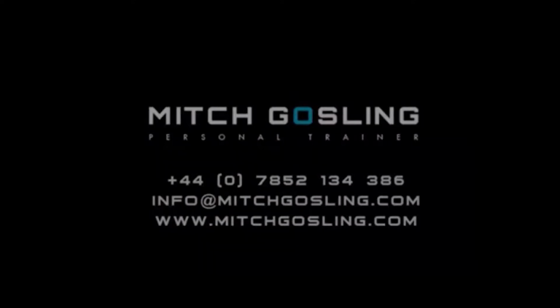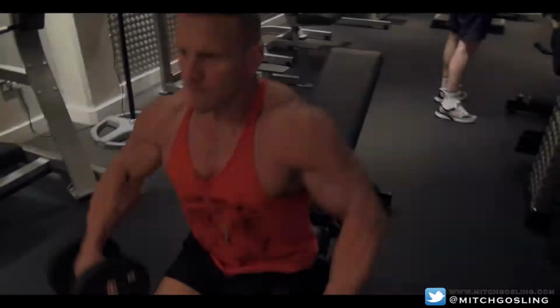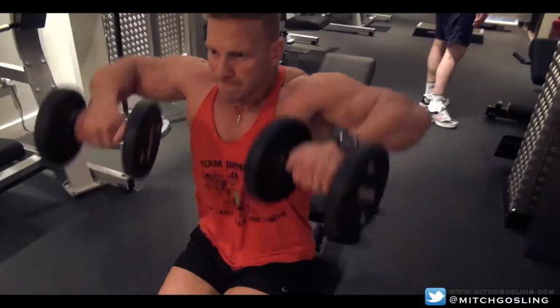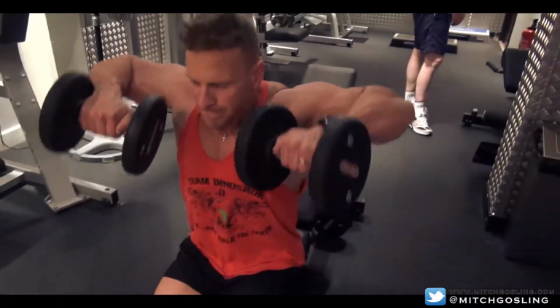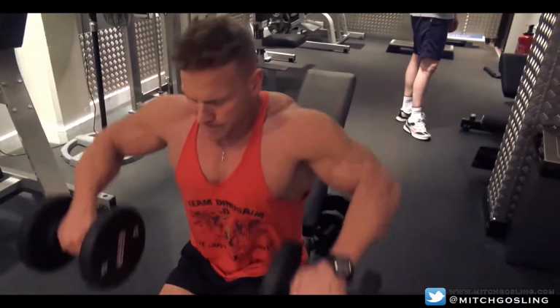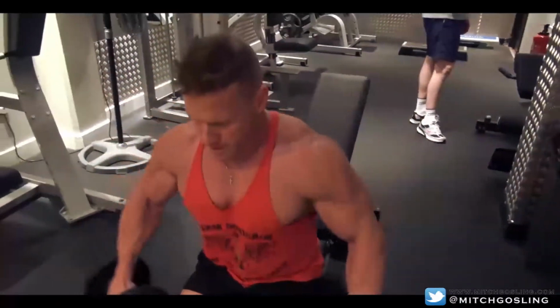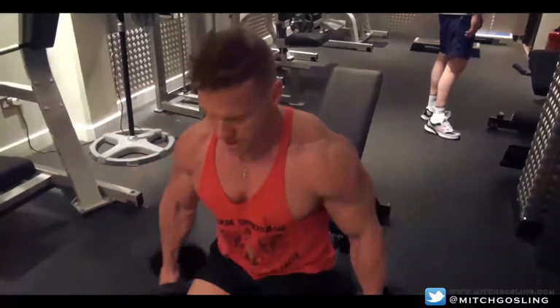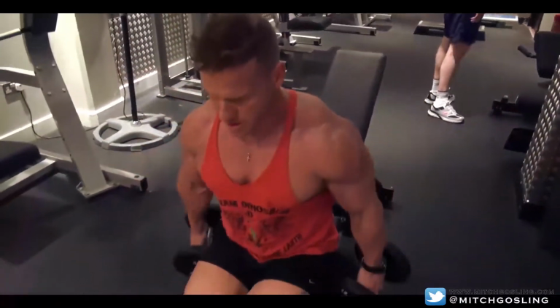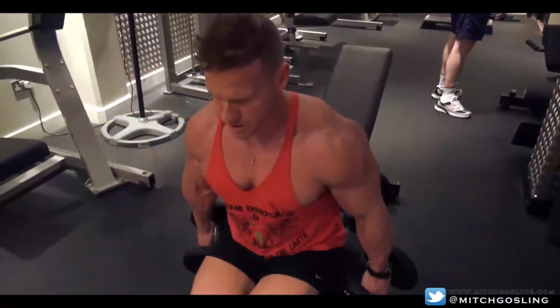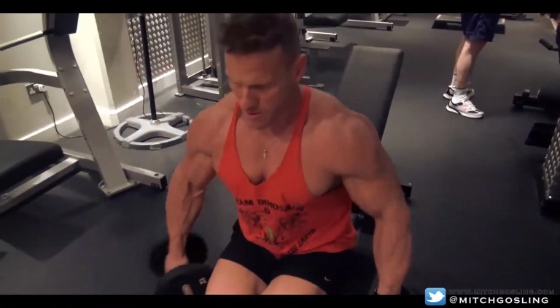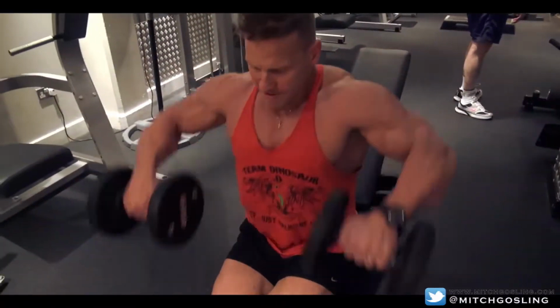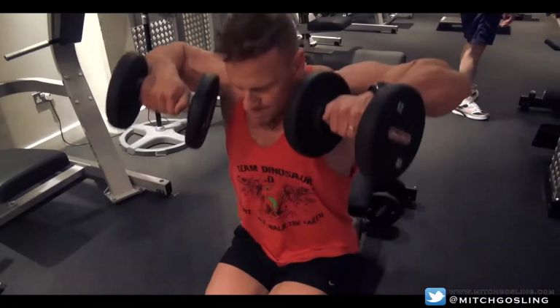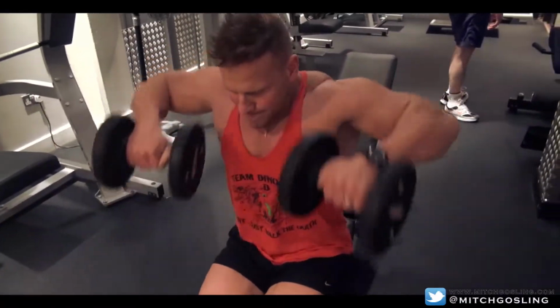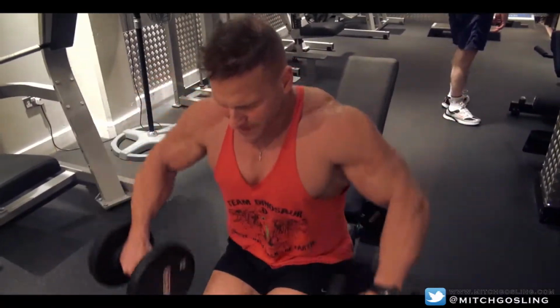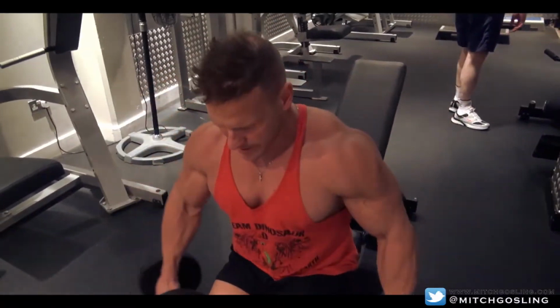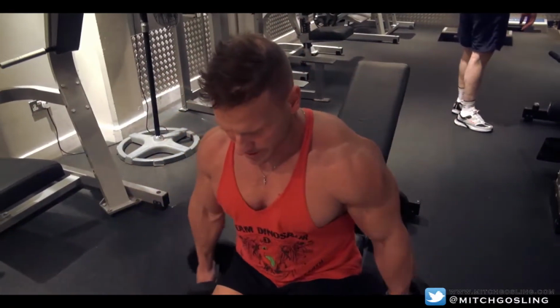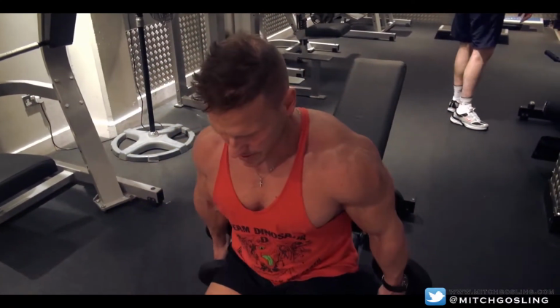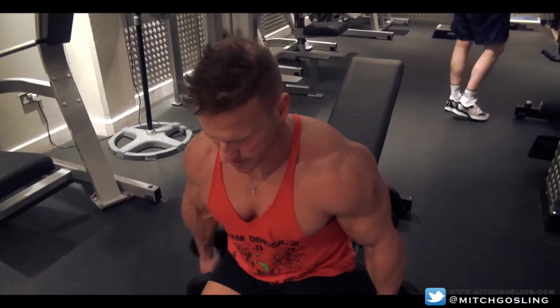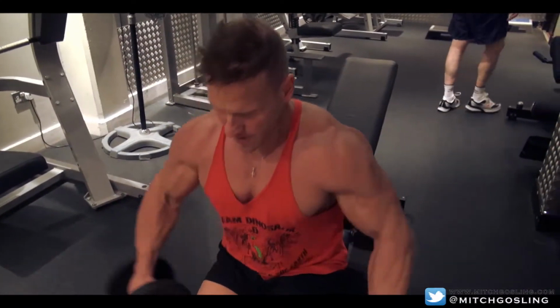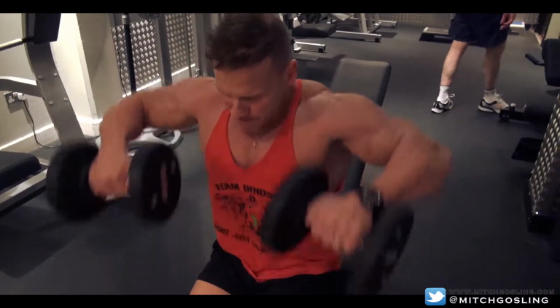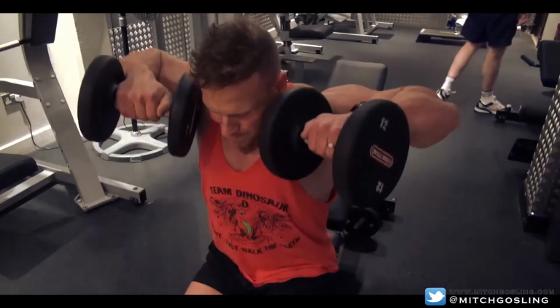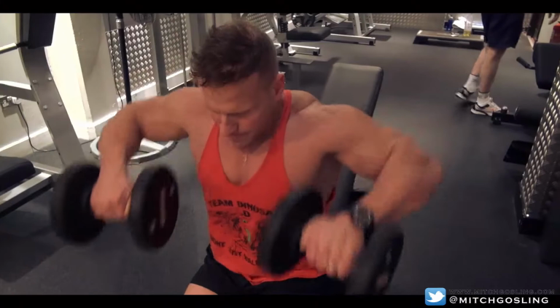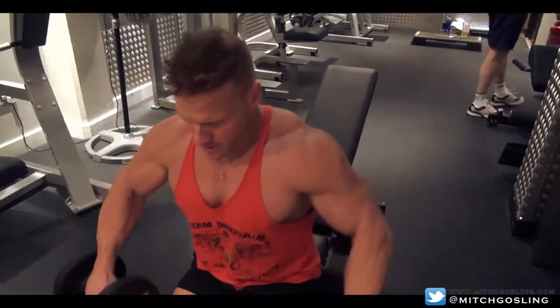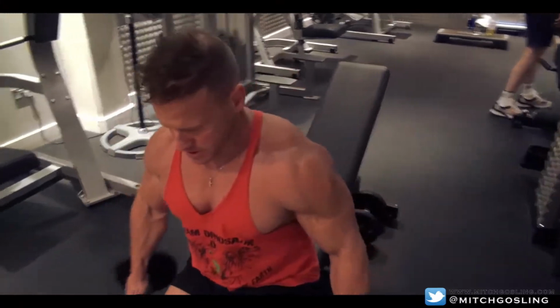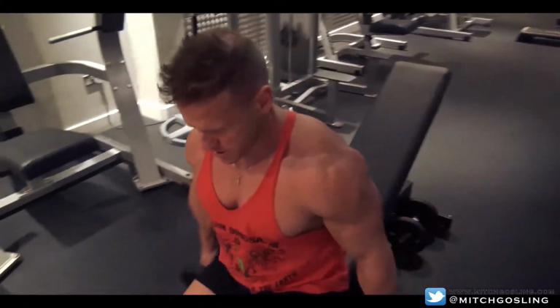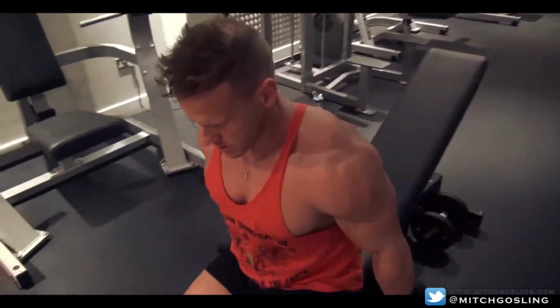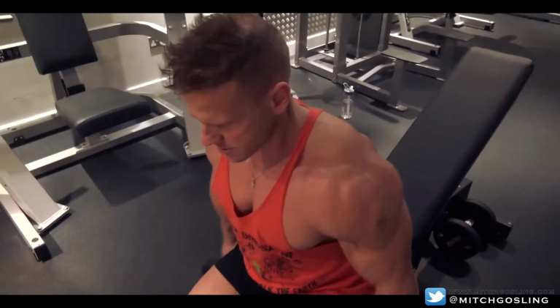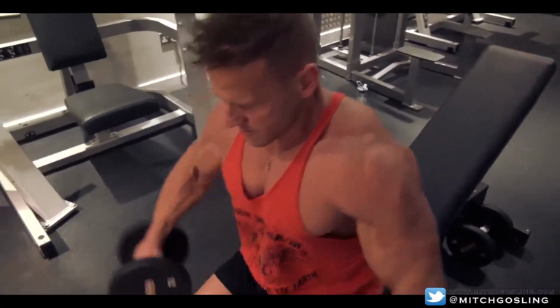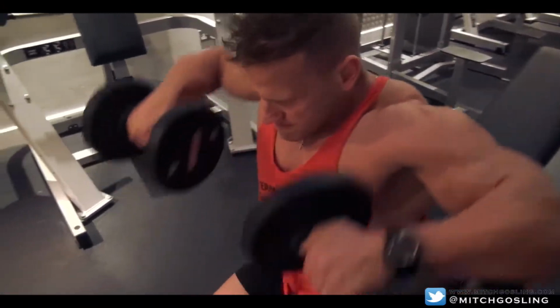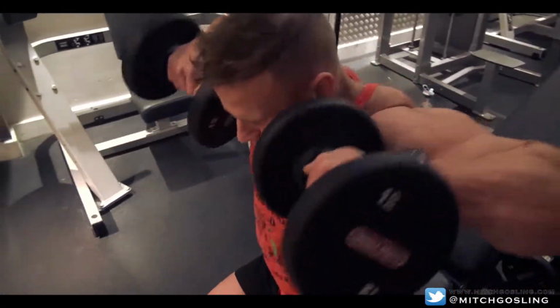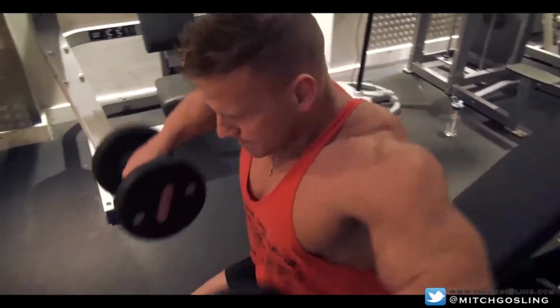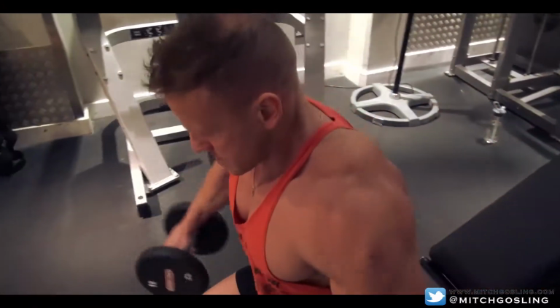Welcome back to Mitch Gosling TV. This is the second part of our shoulders — we've just done a few exercises and we're going into the last two exercises.